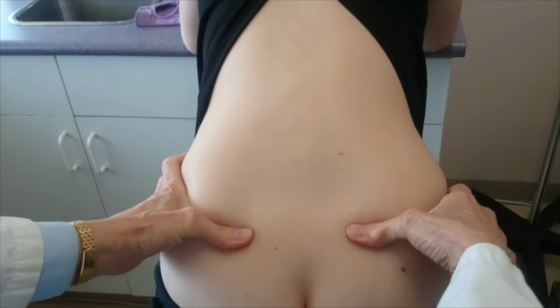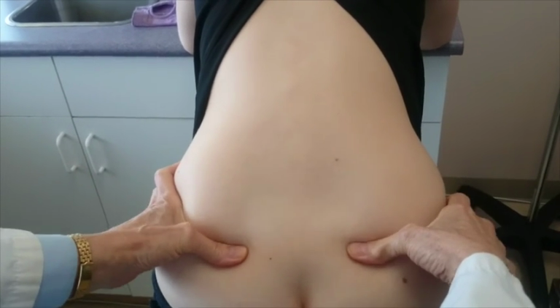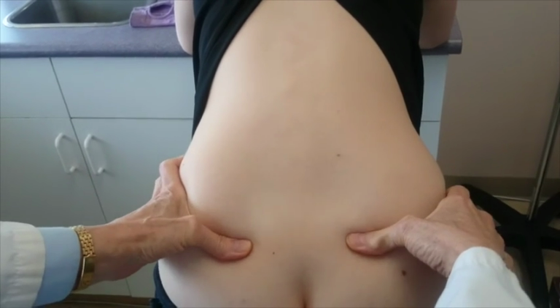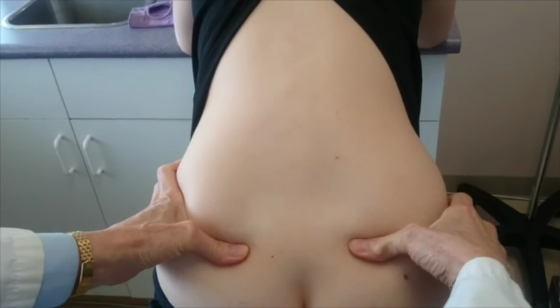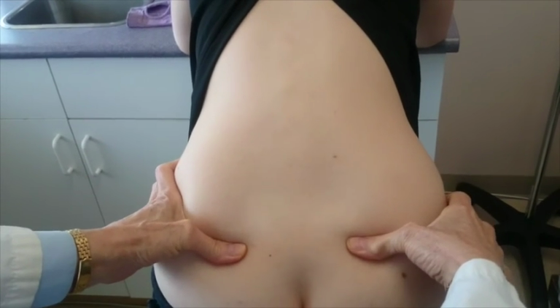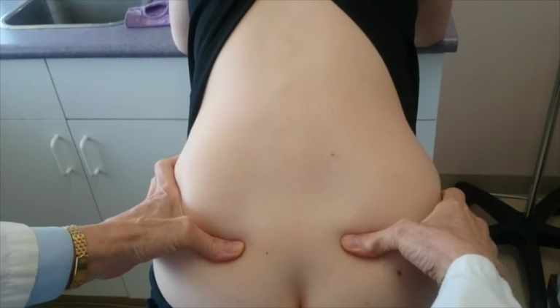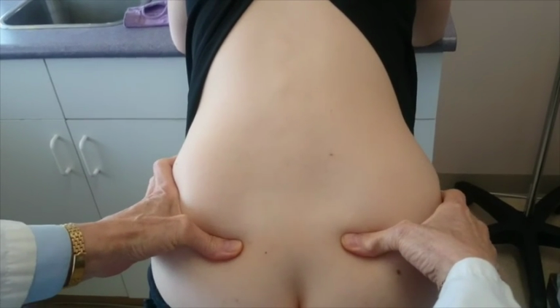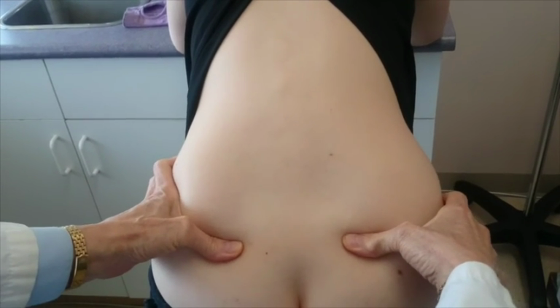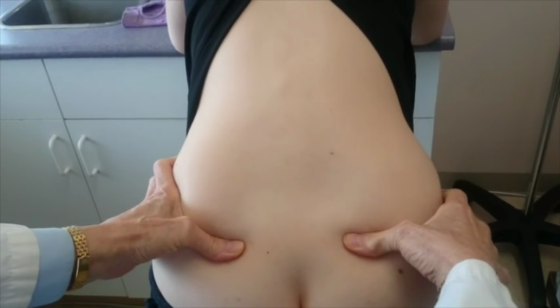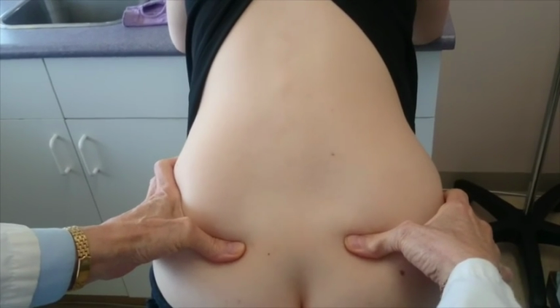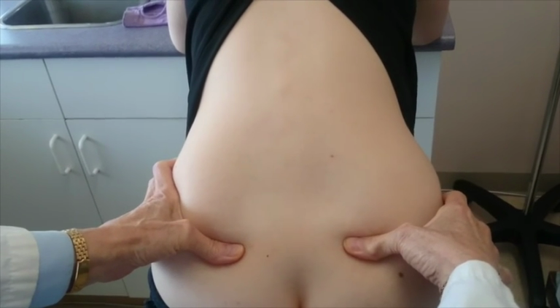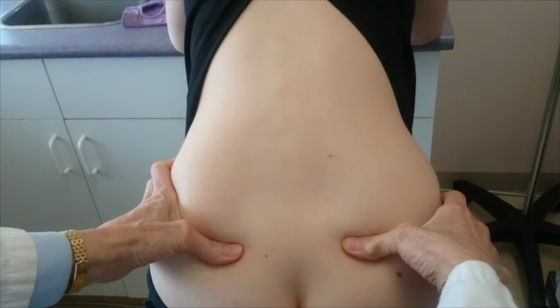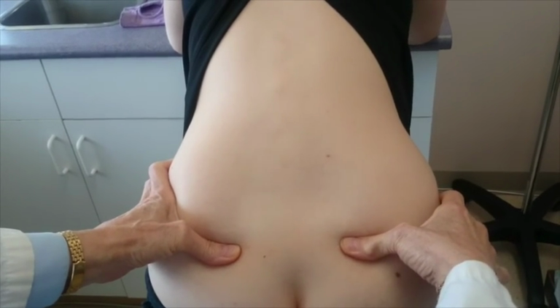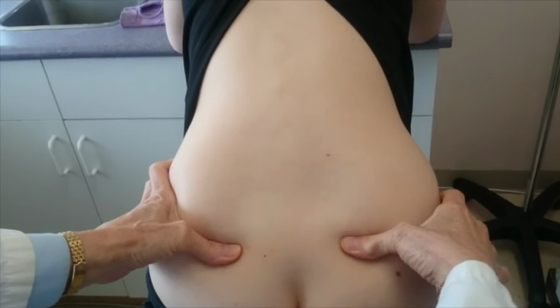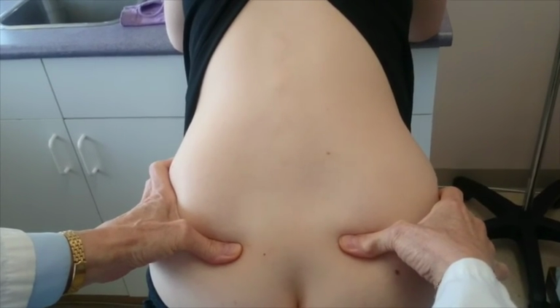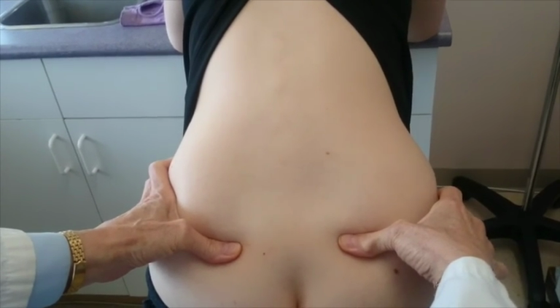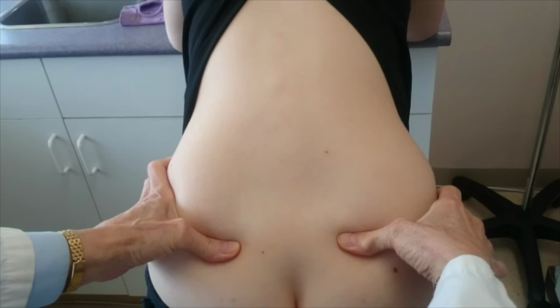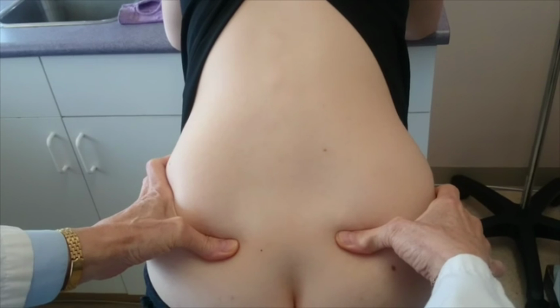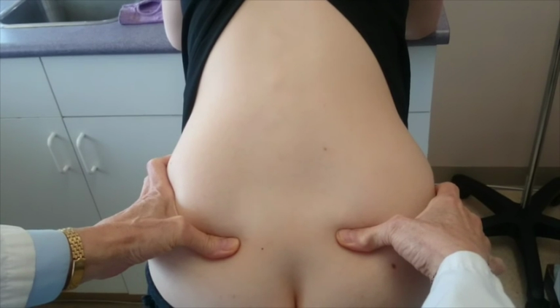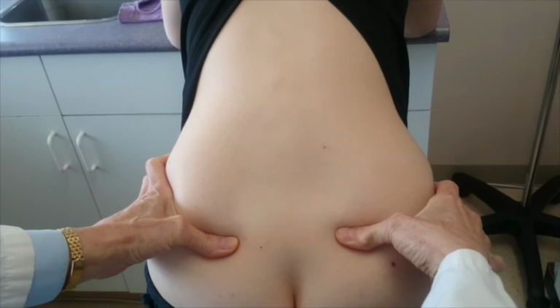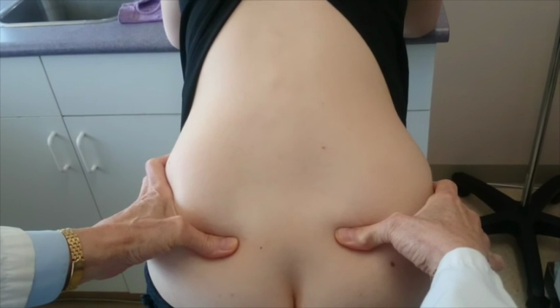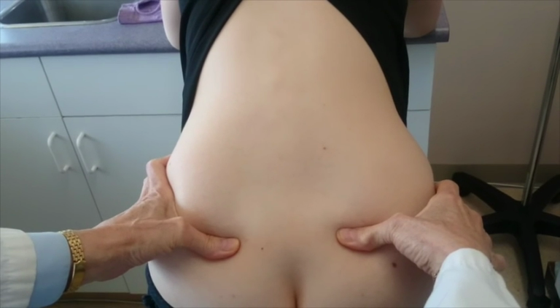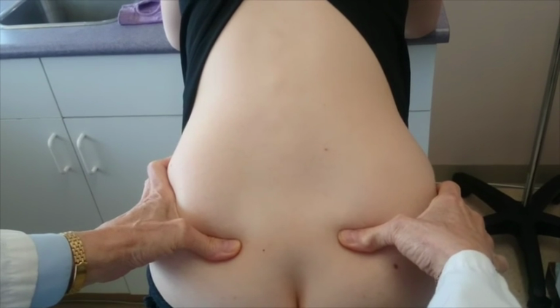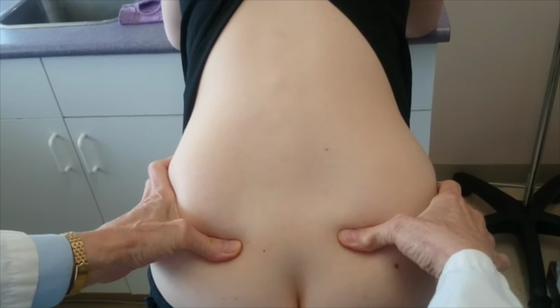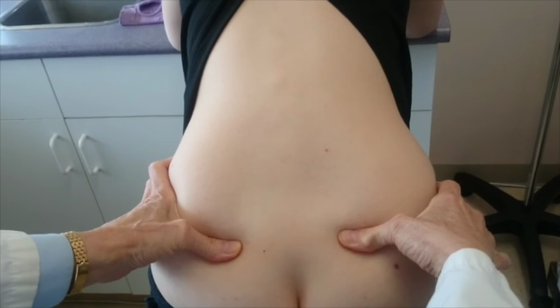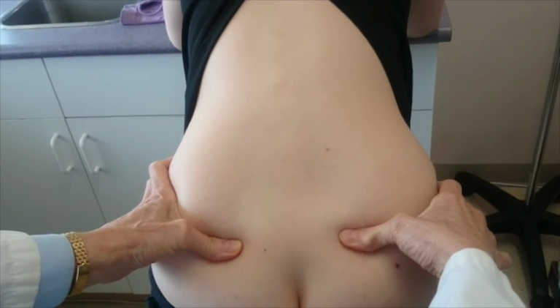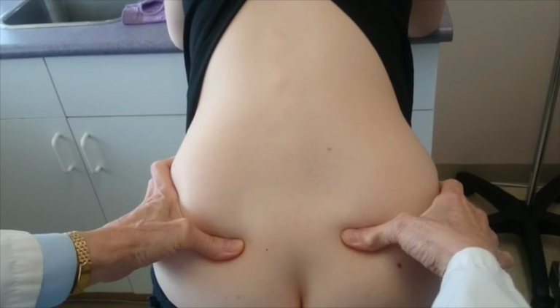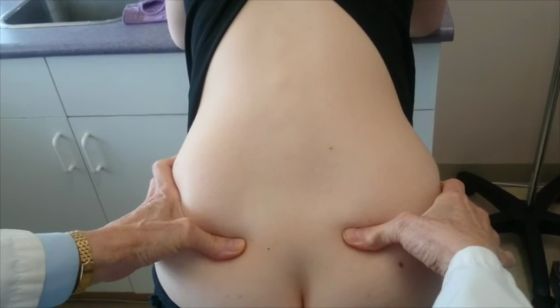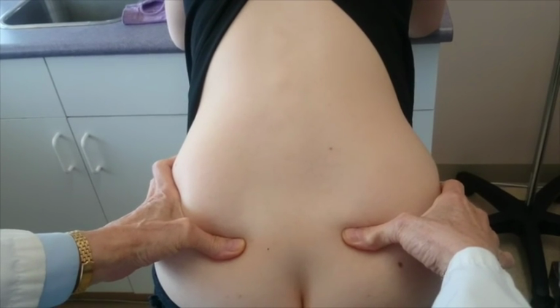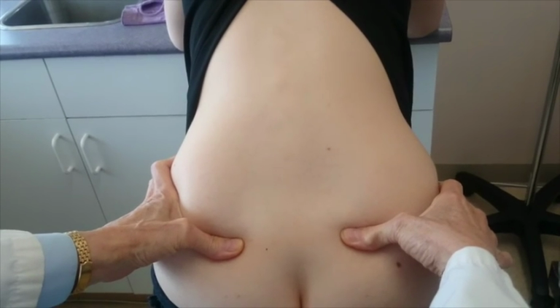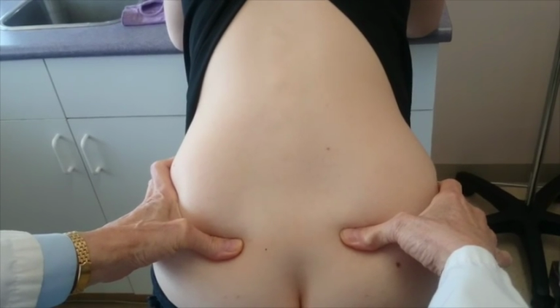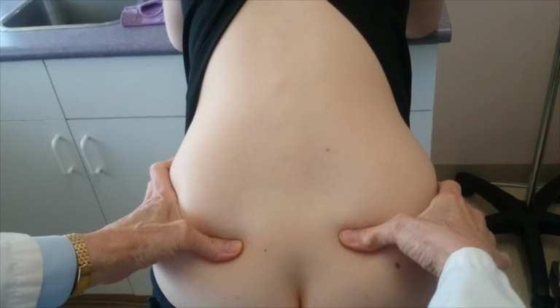This is what you're looking for. Because when the PSISs are level, the pain is gone.